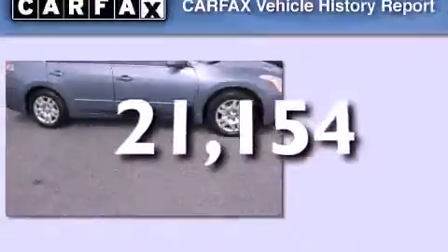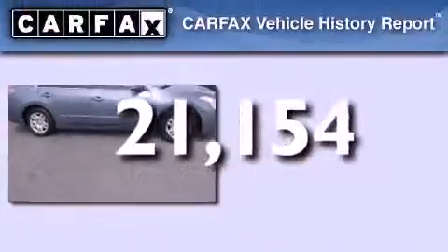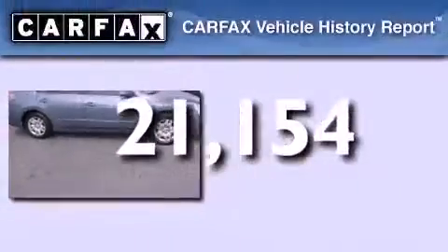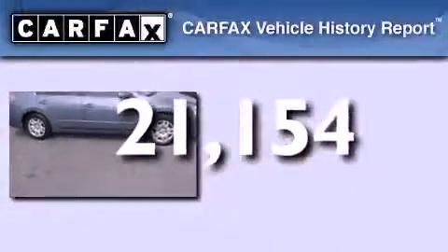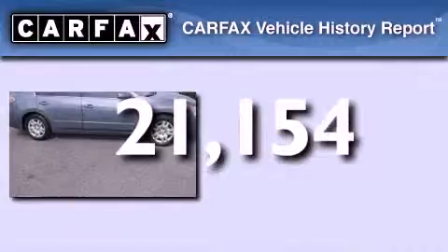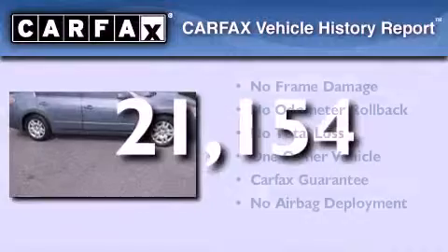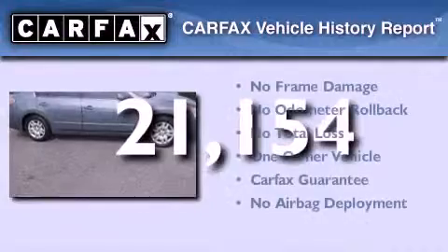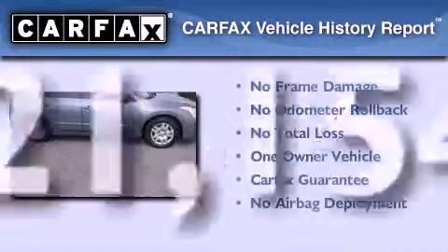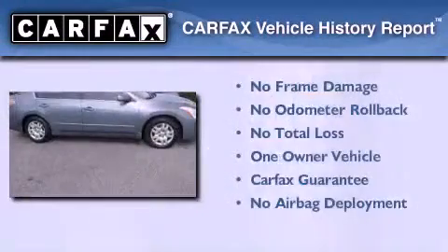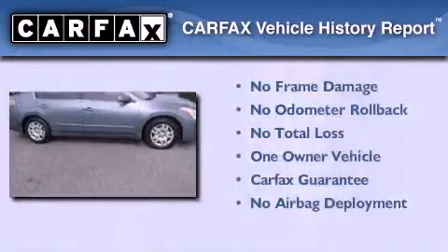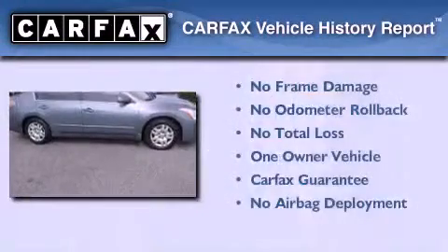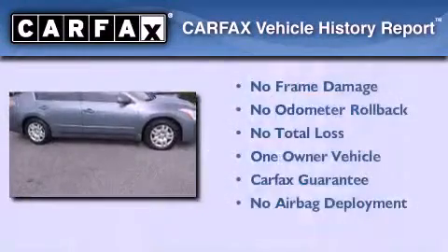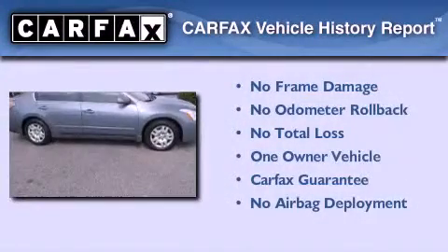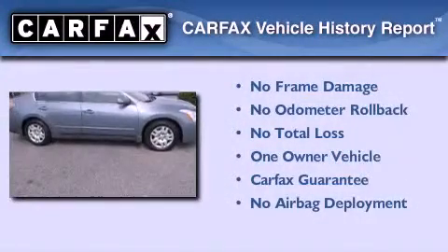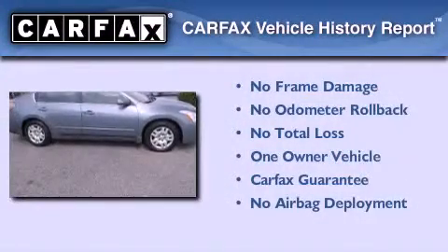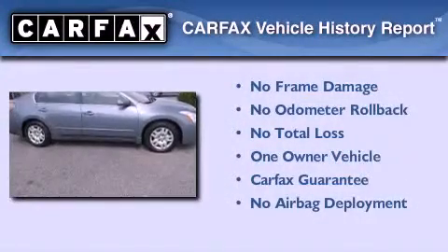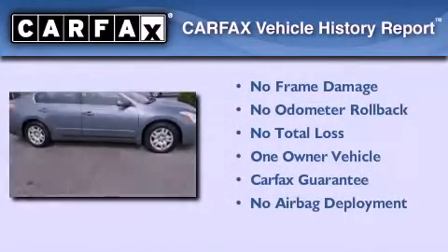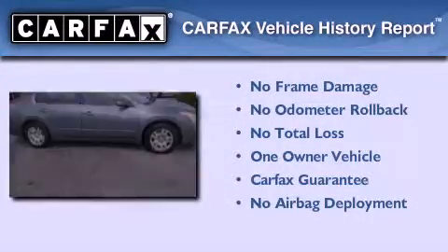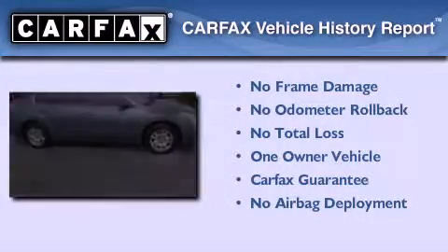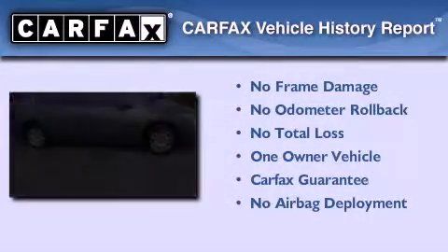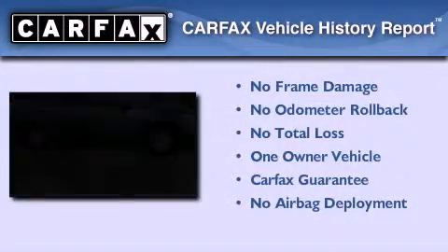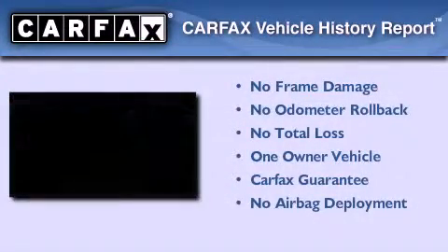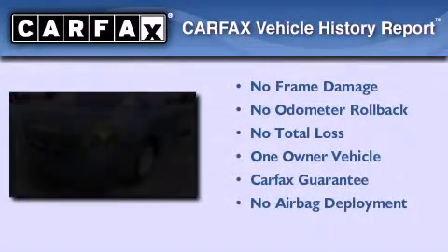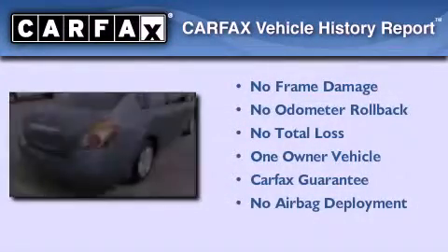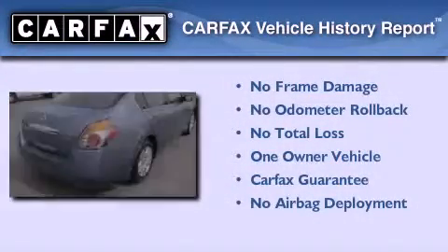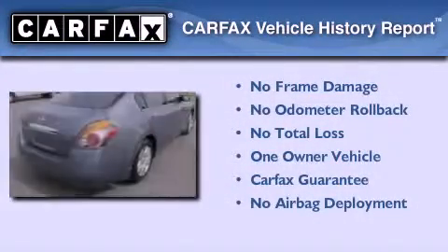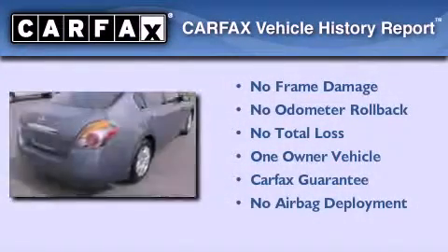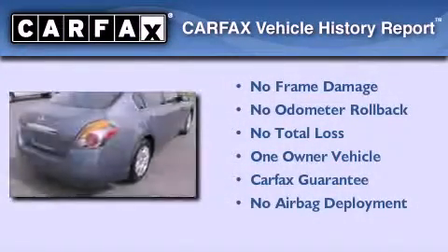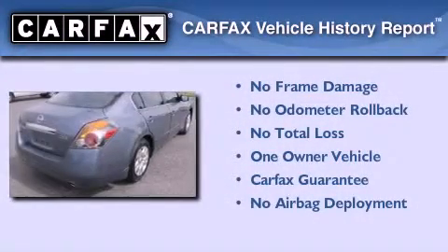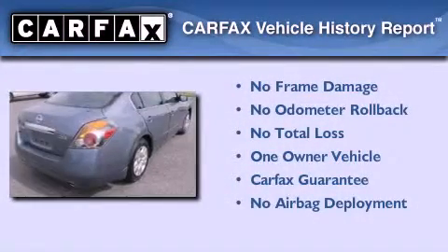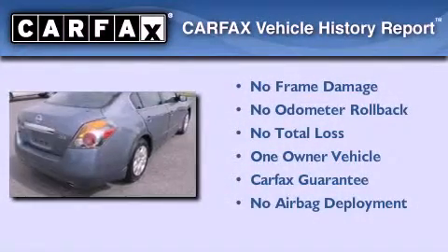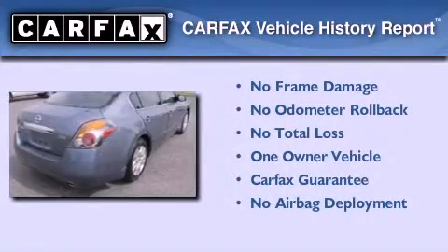This Nissan has had only one owner and it qualifies for the Carfax buy-back guarantee.